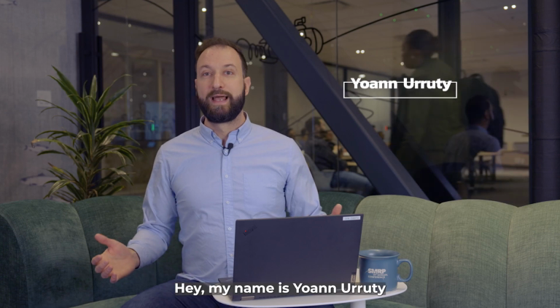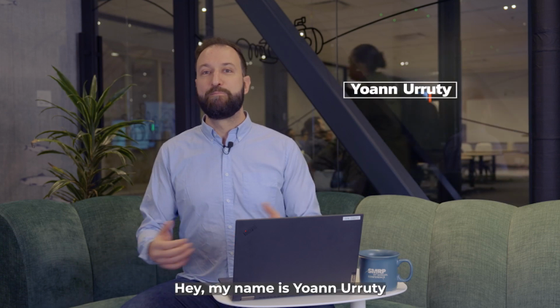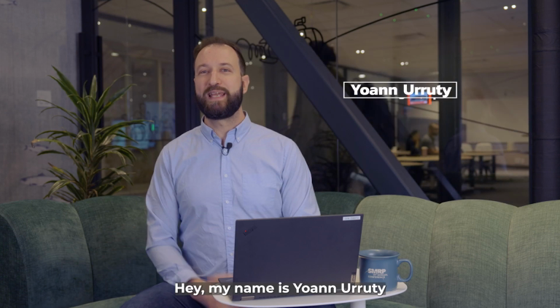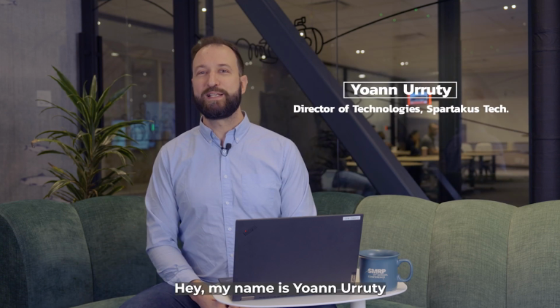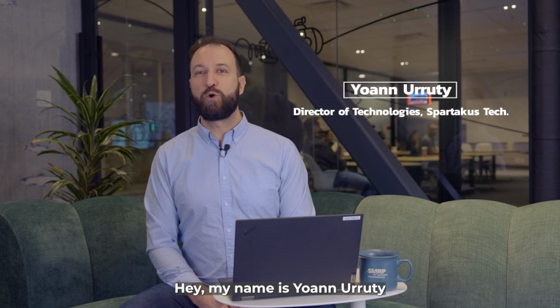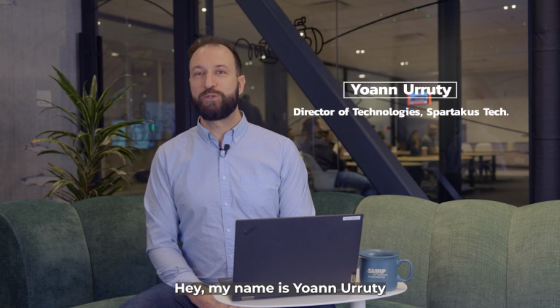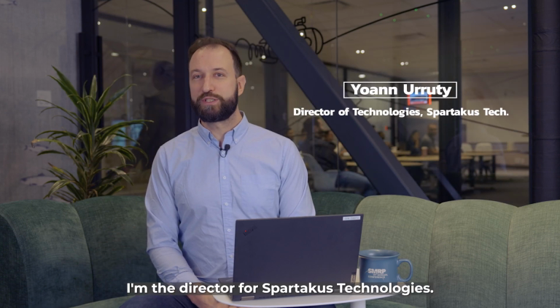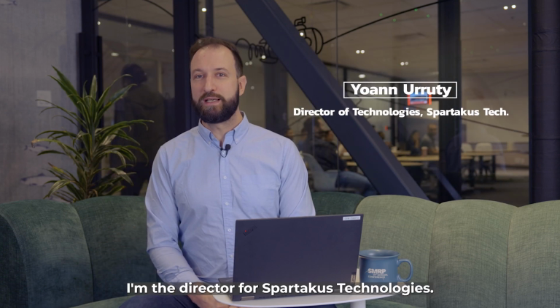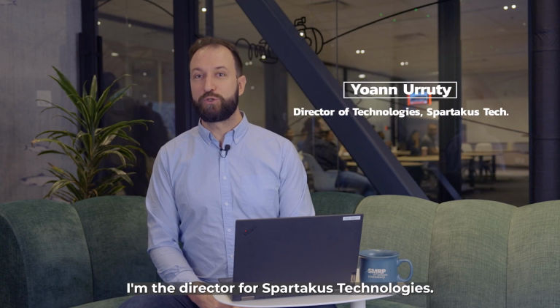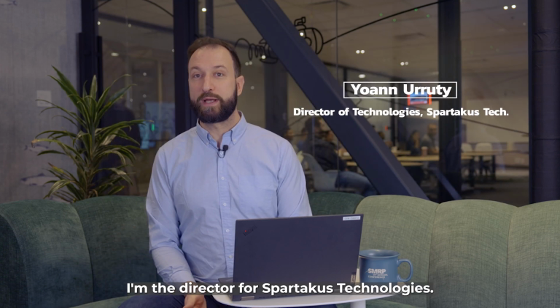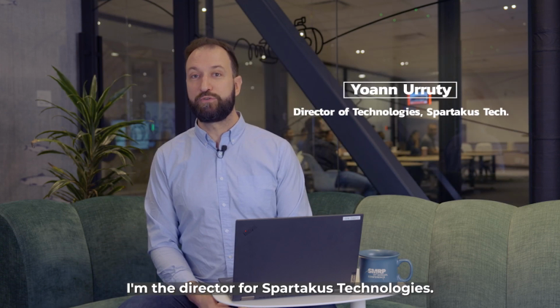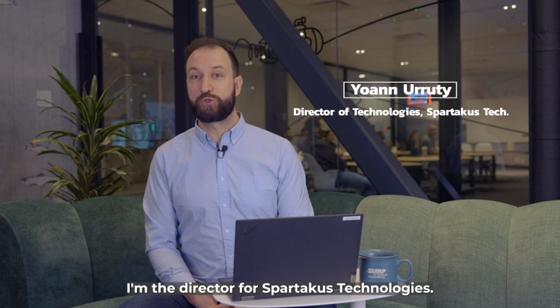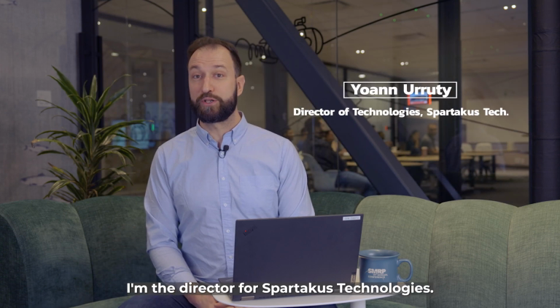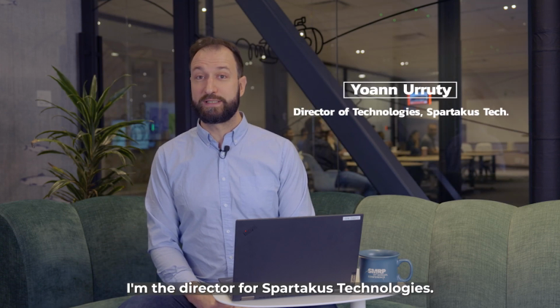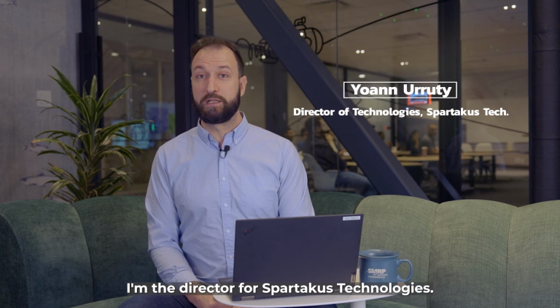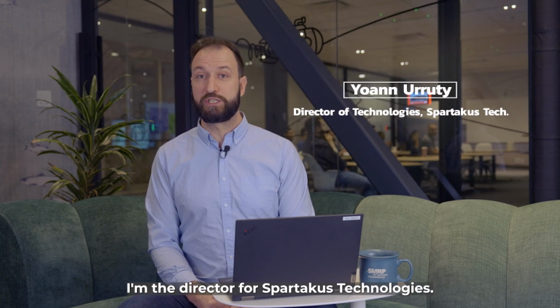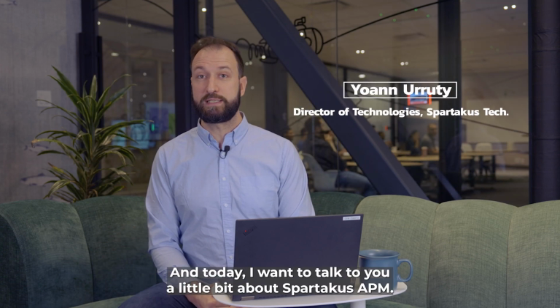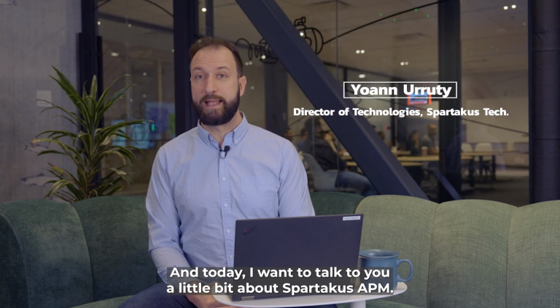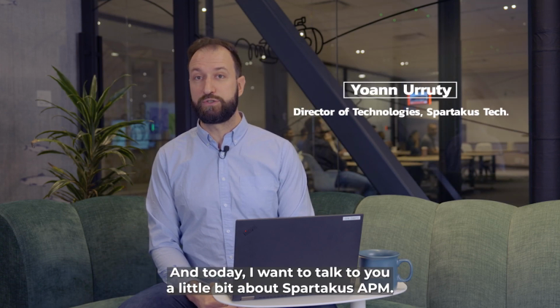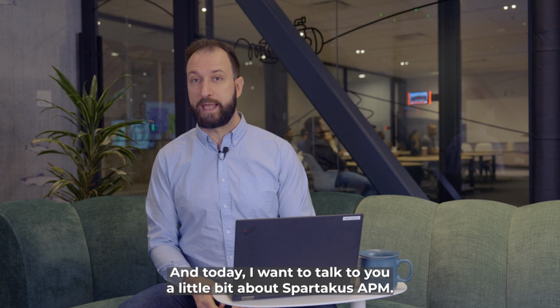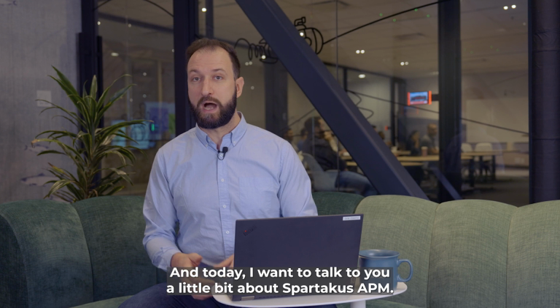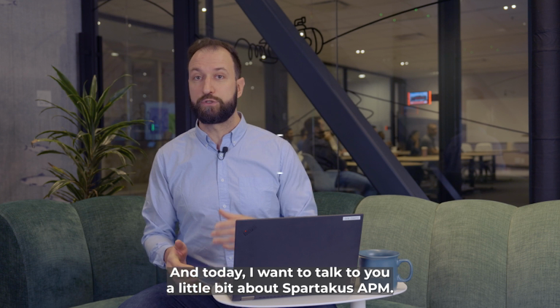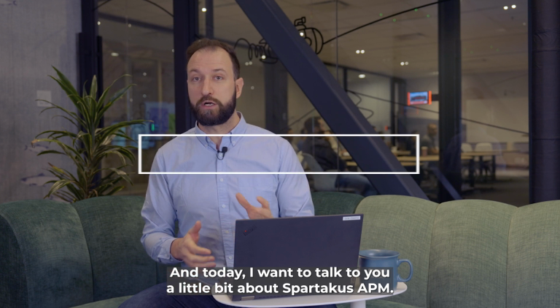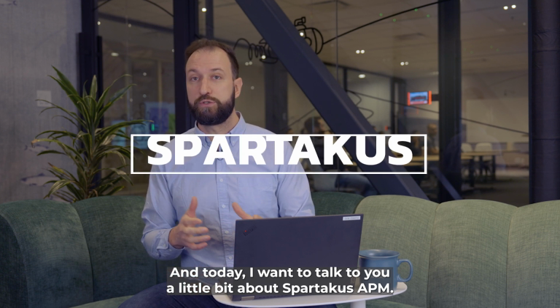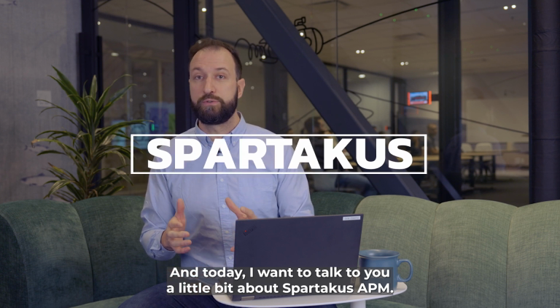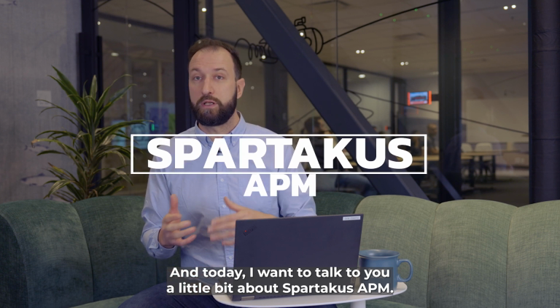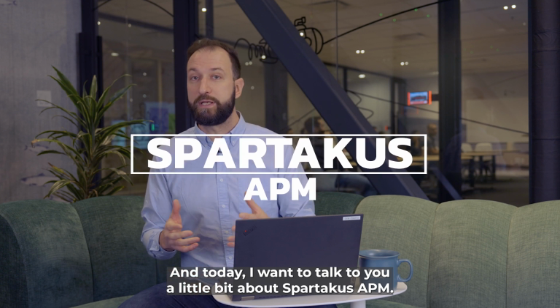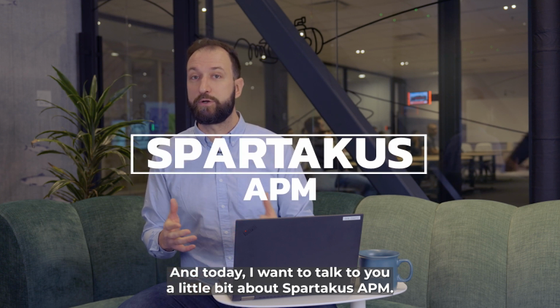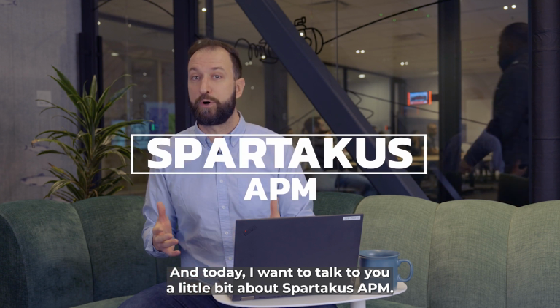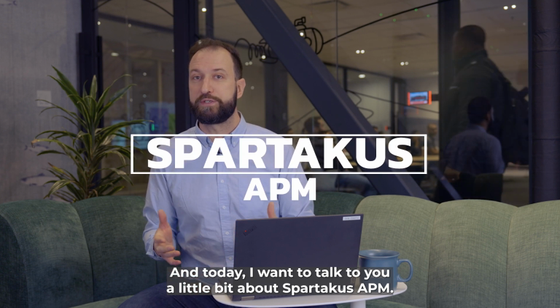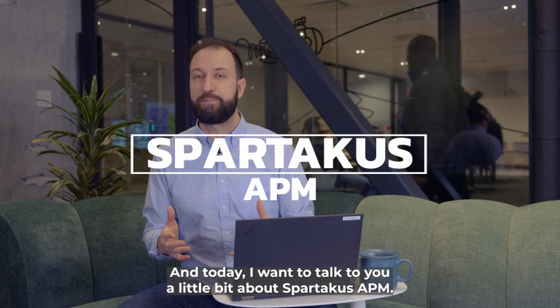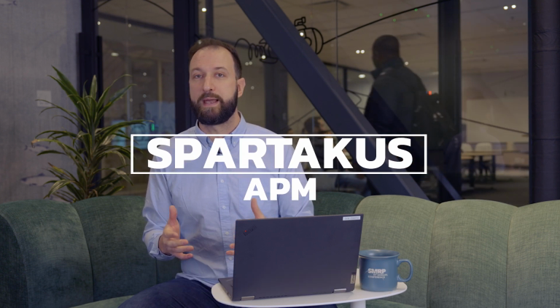Hey, my name is Johan Urruti. I'm the director for Sportacus Technologies, and today I want to talk to you a little bit about Sportacus APM.